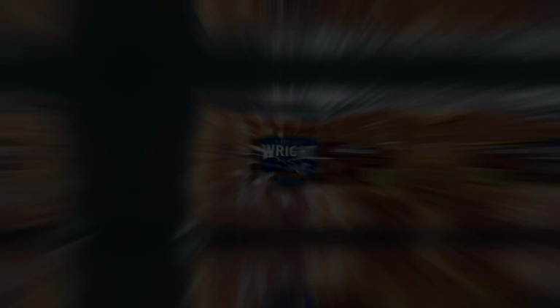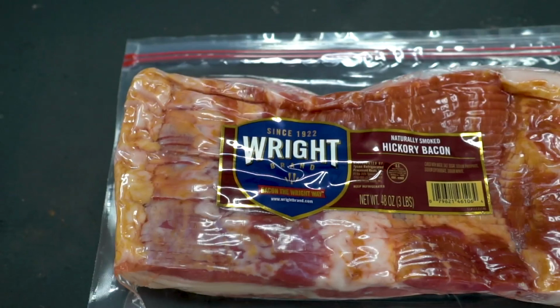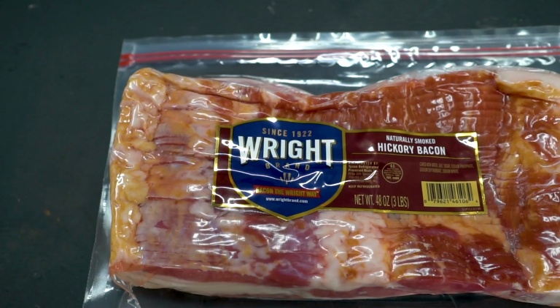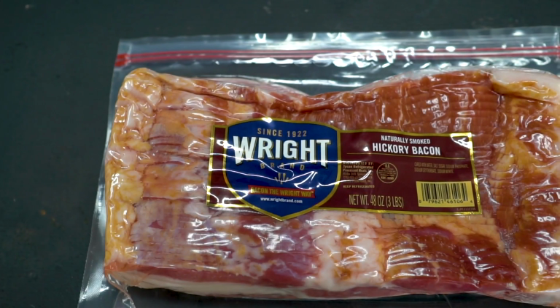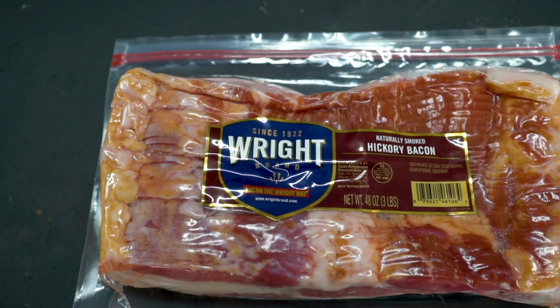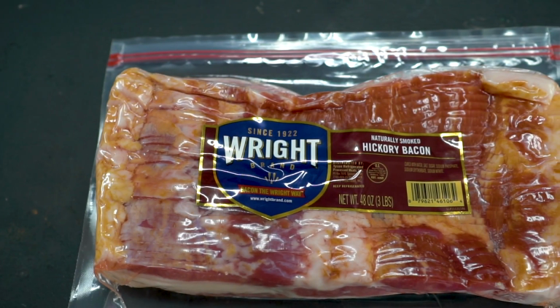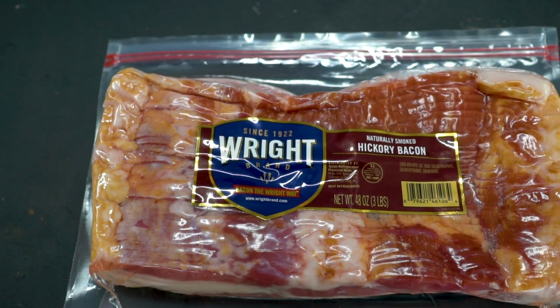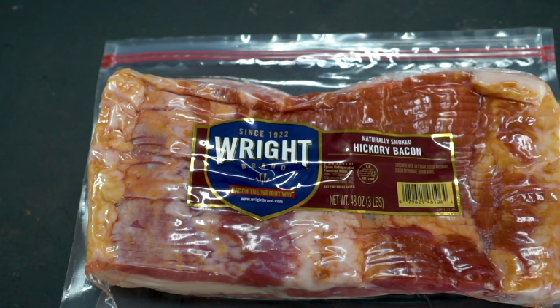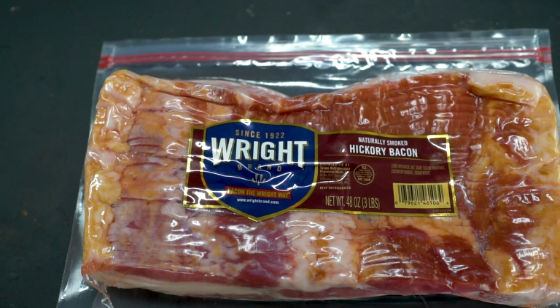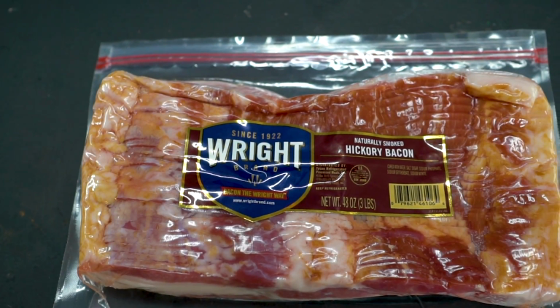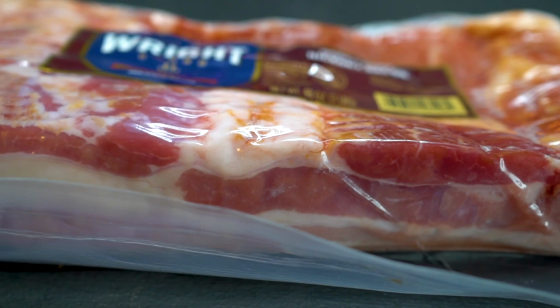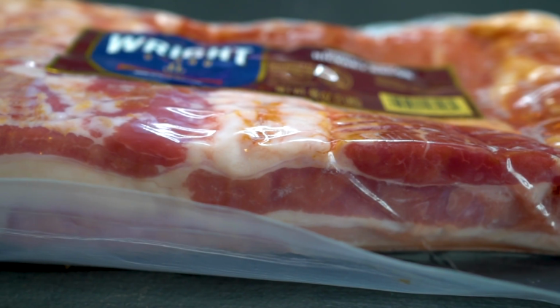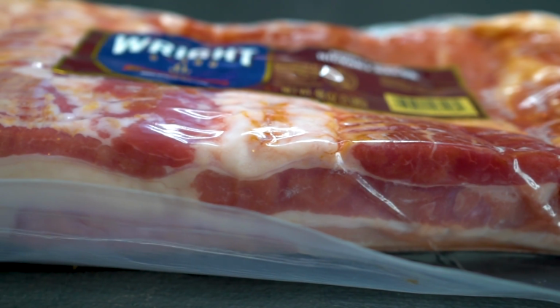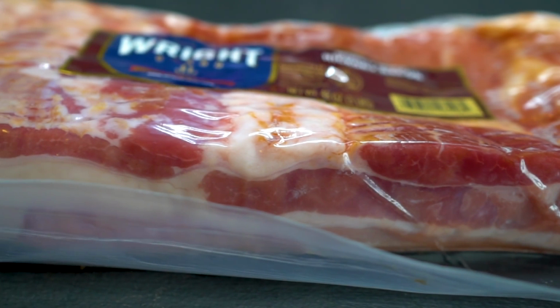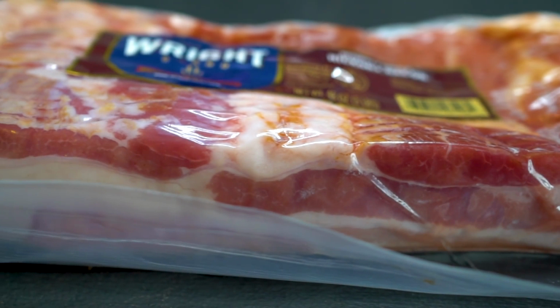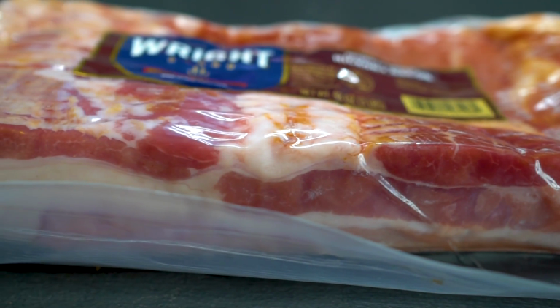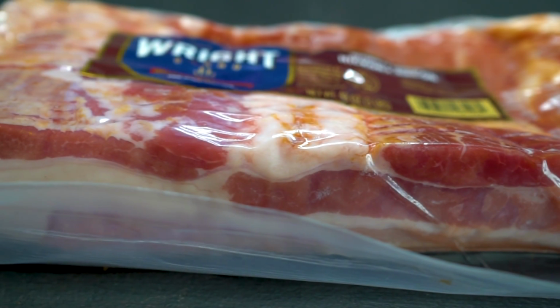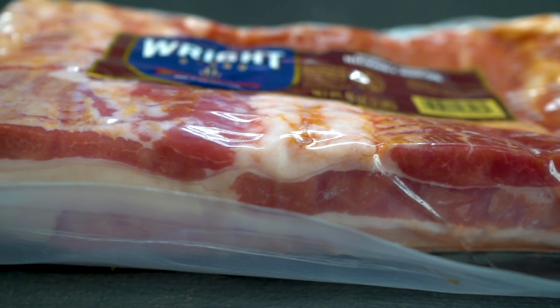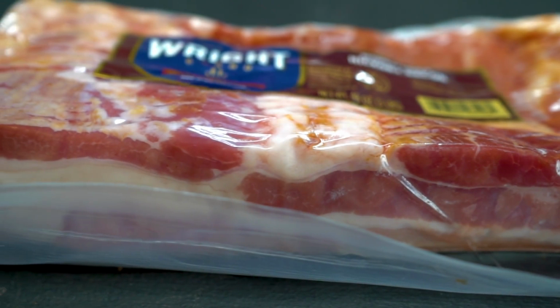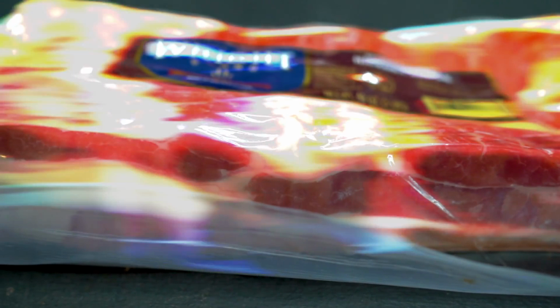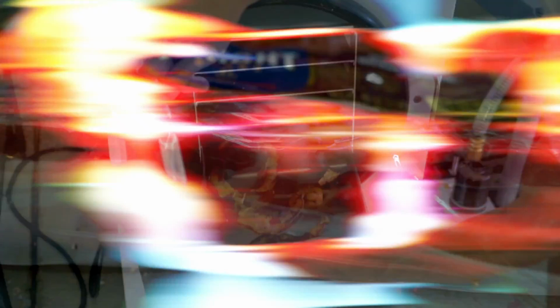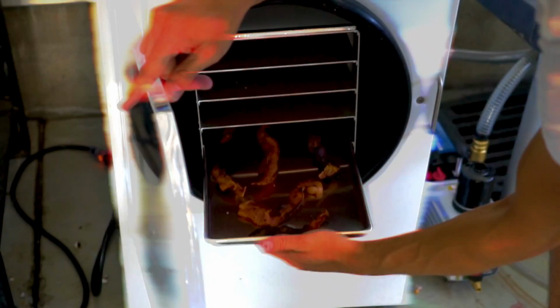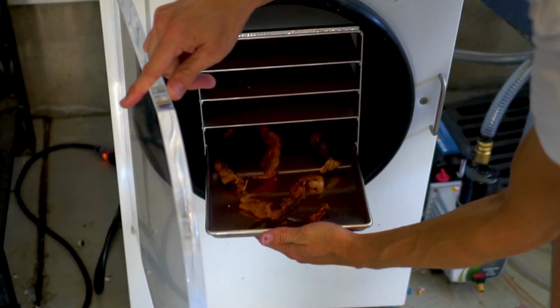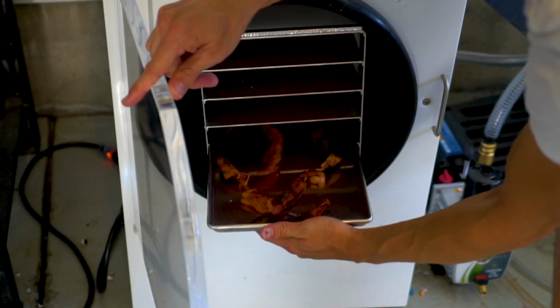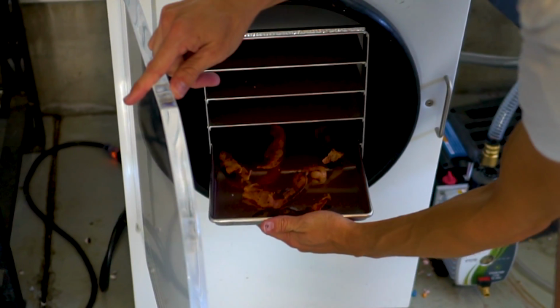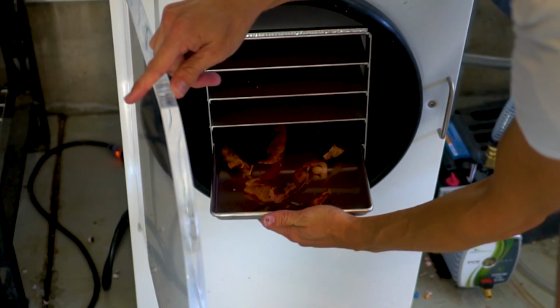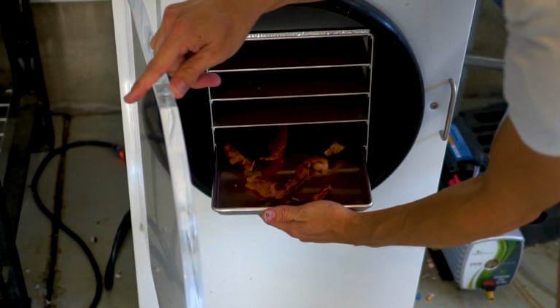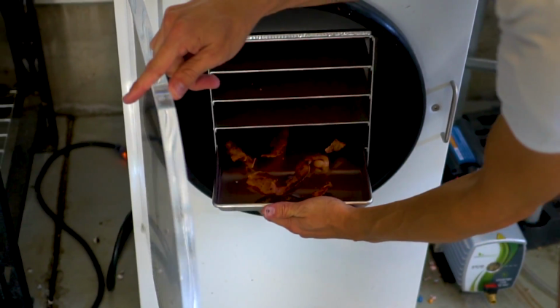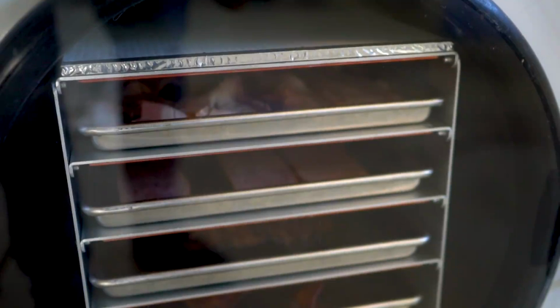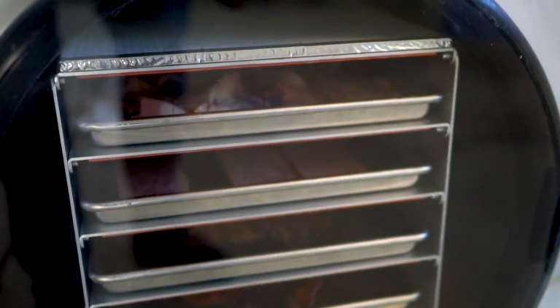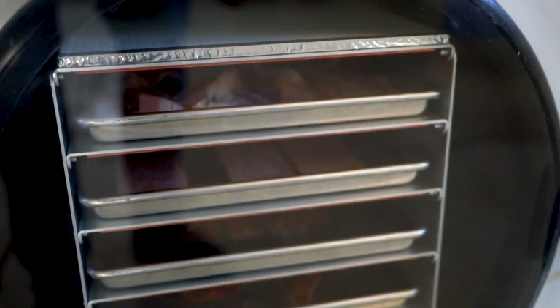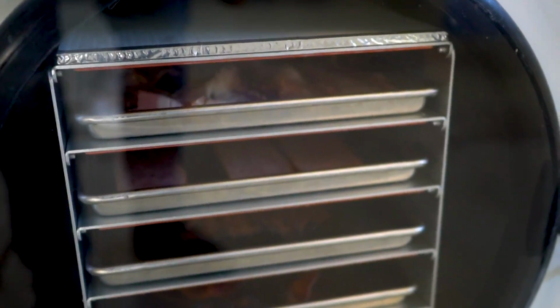In today's video we're going to test out something several of you wanted to see: what happens when you freeze-dry bacon? What does it do to it?